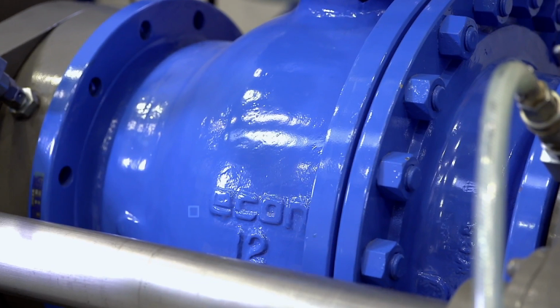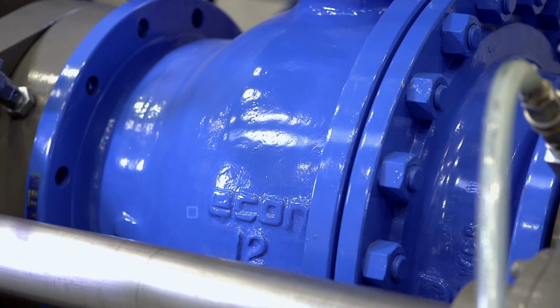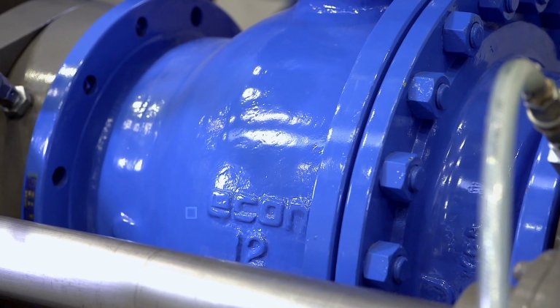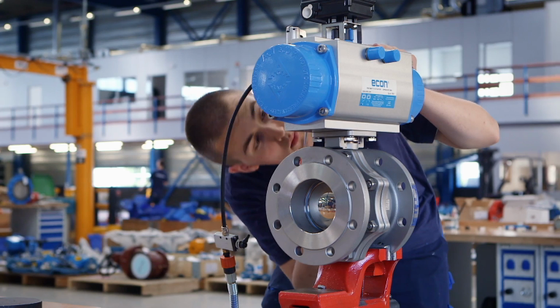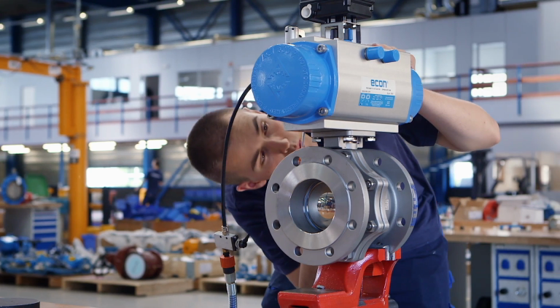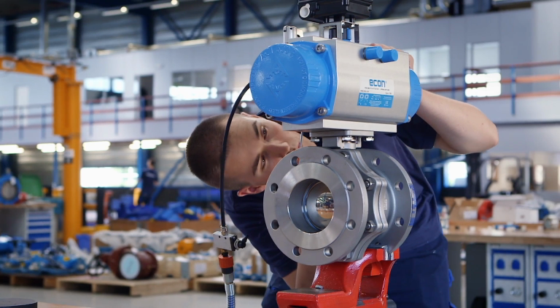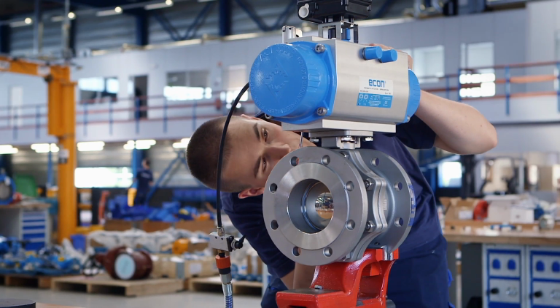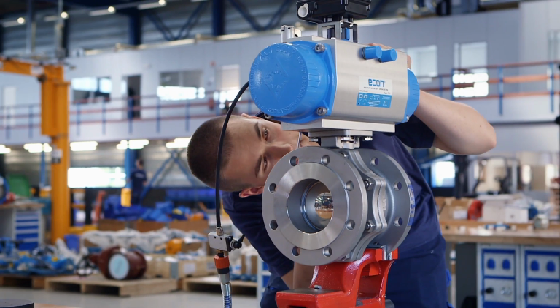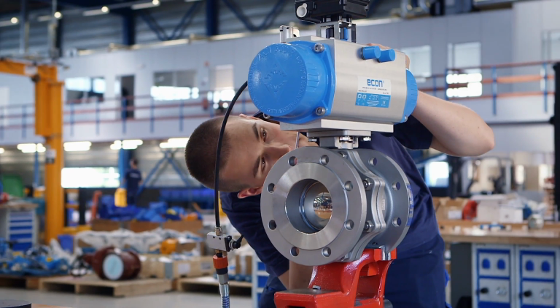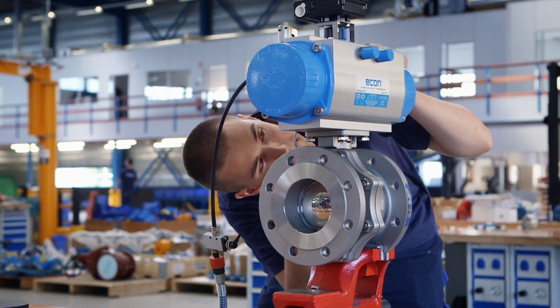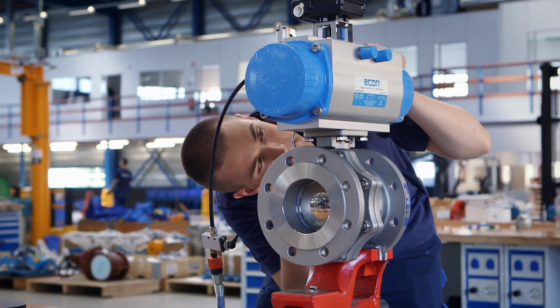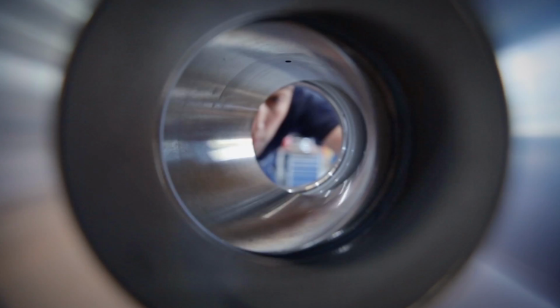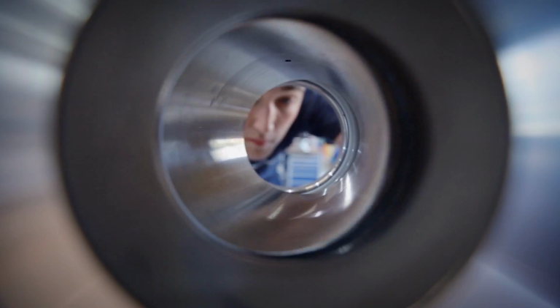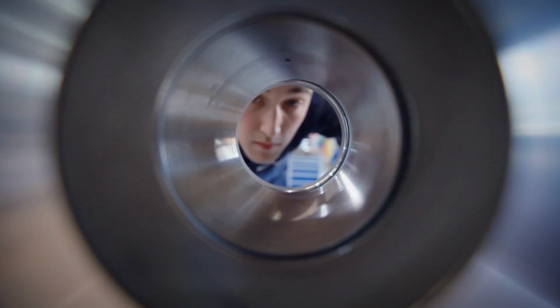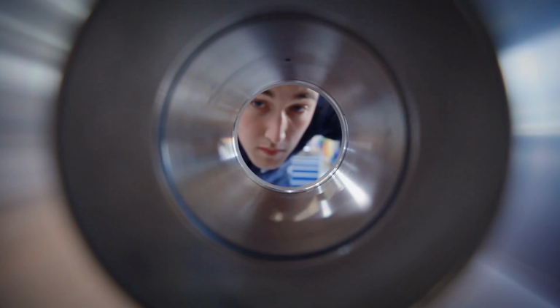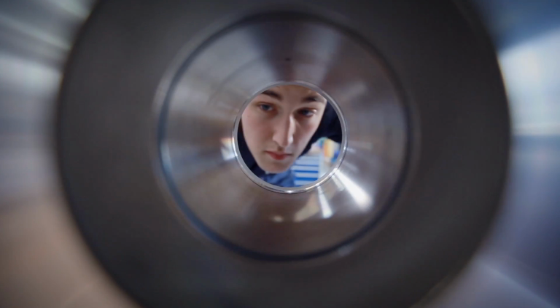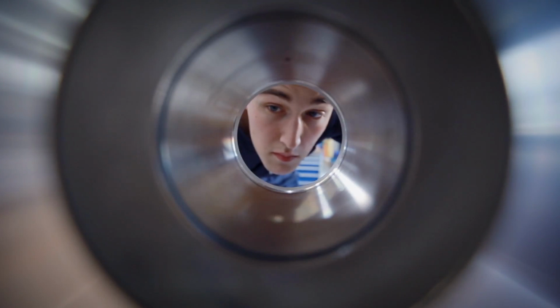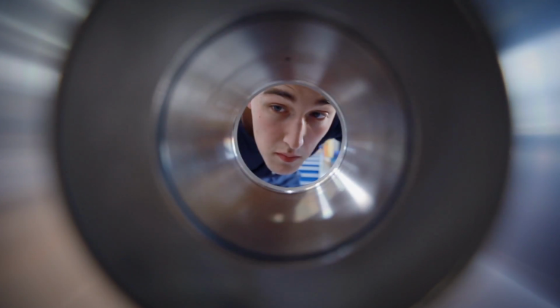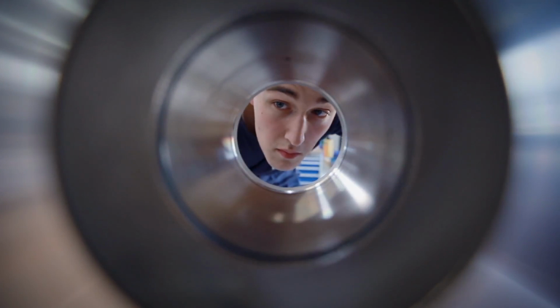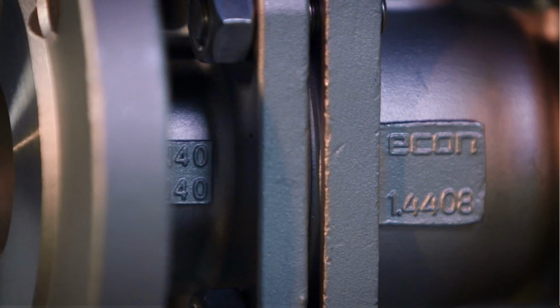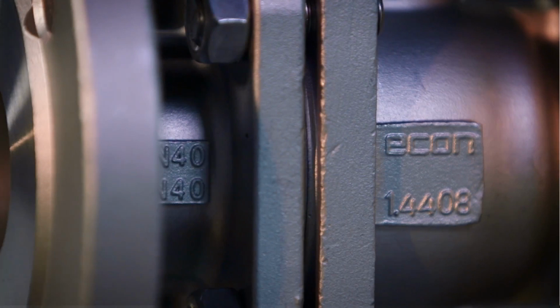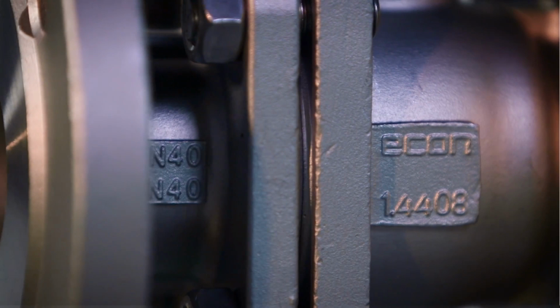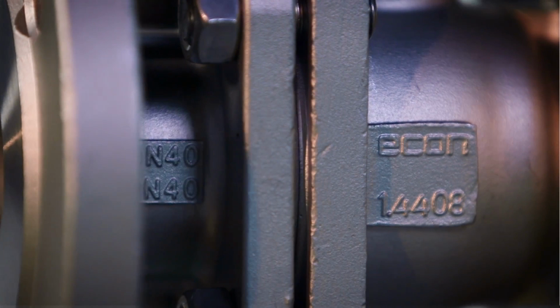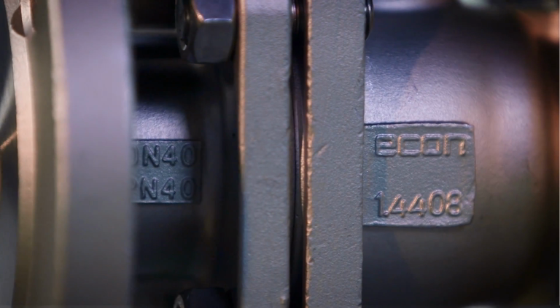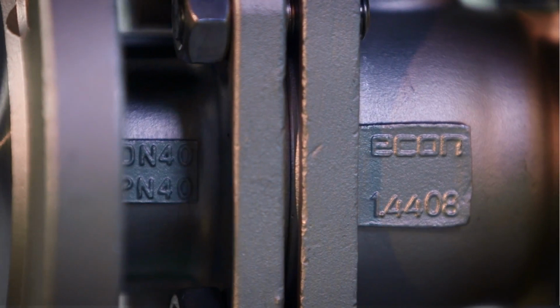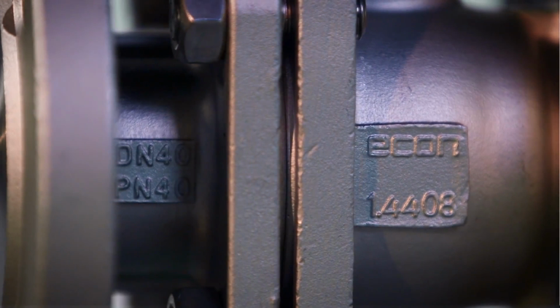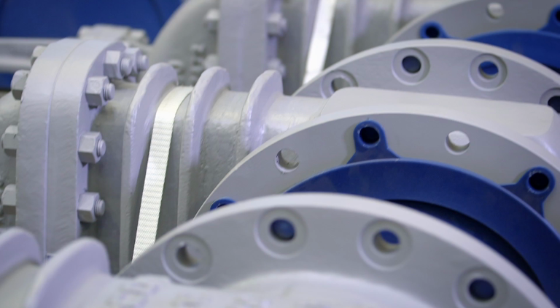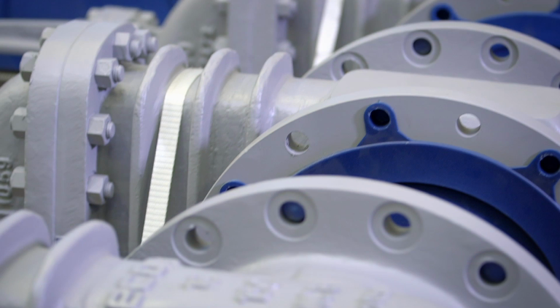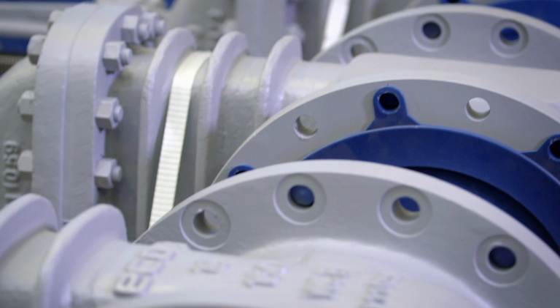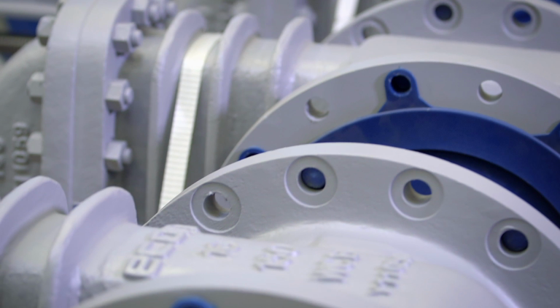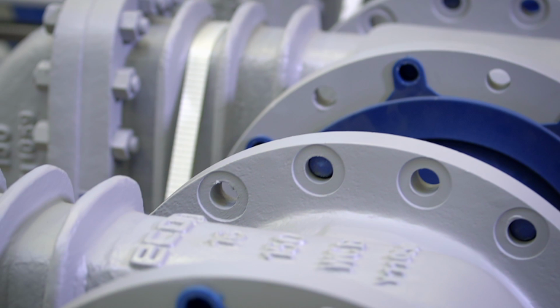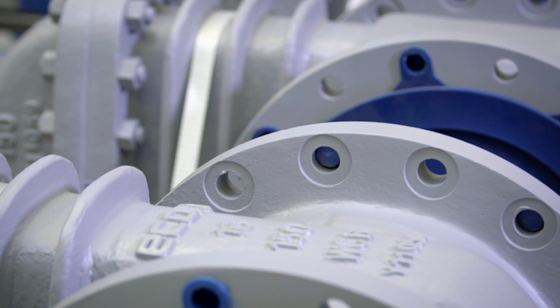Econ. Proven quality. For more information, contact your local valve distributor.